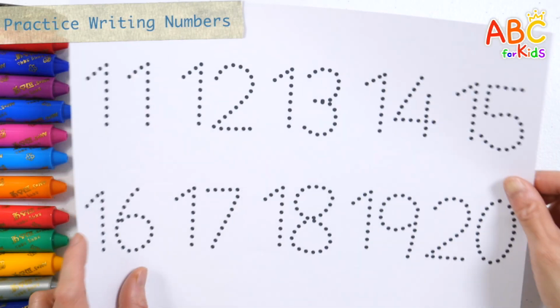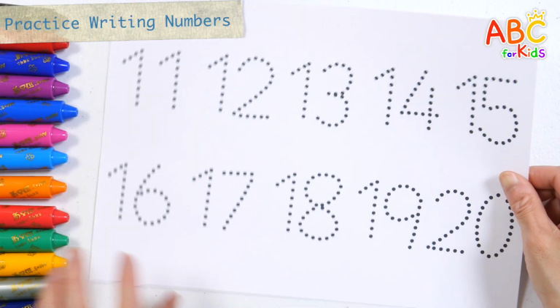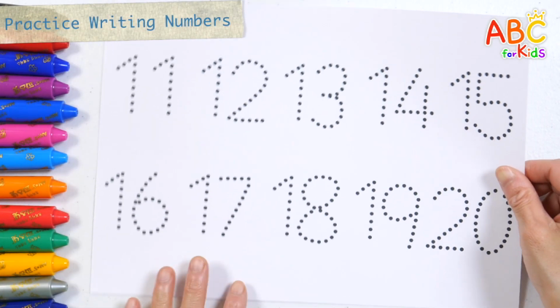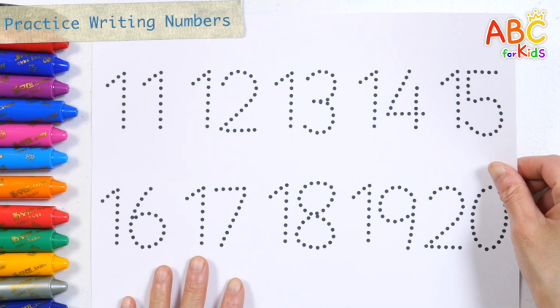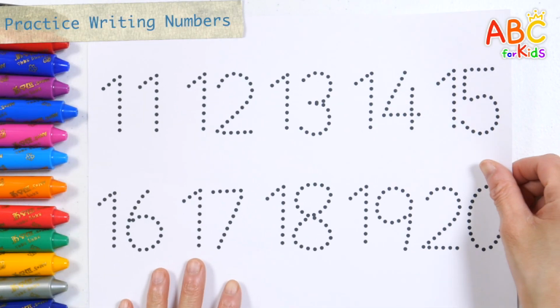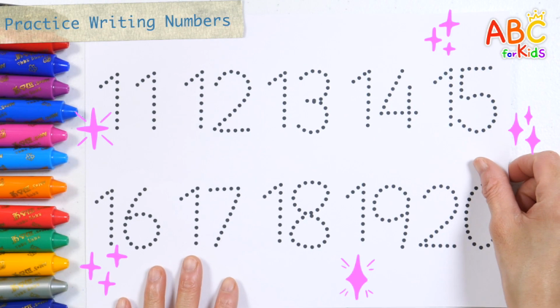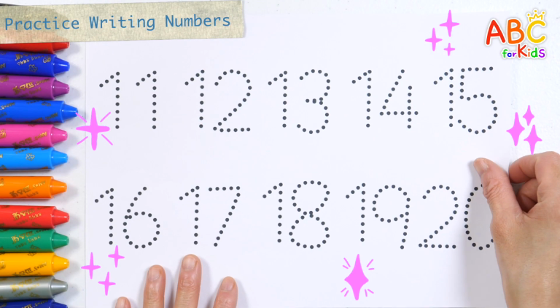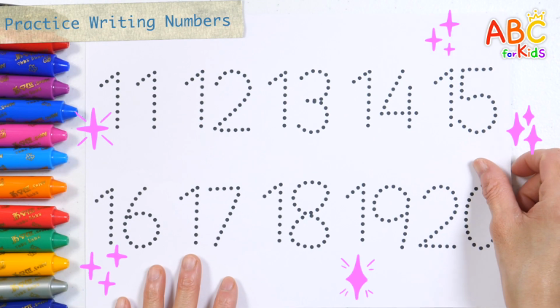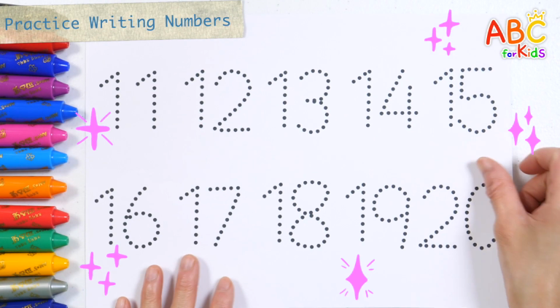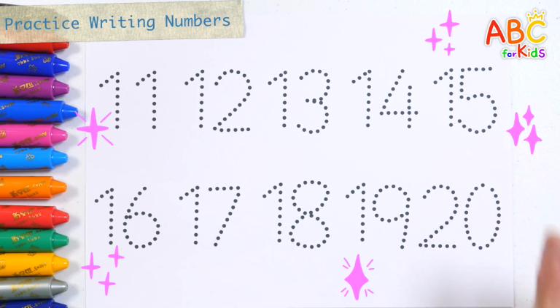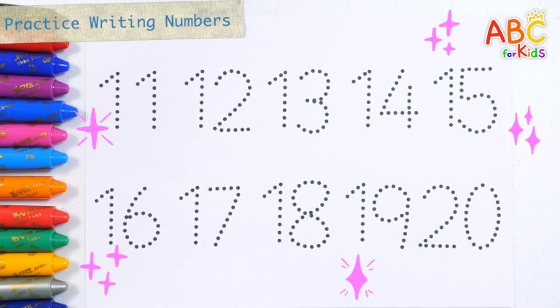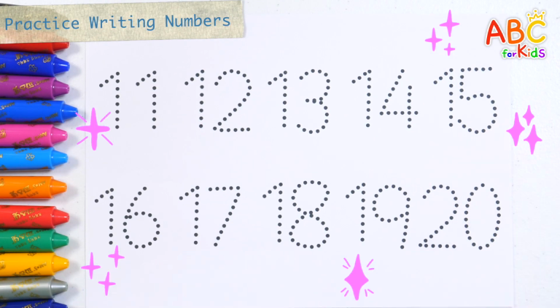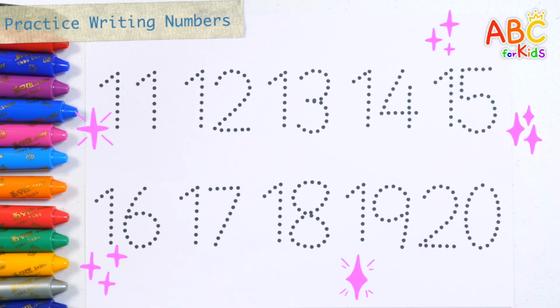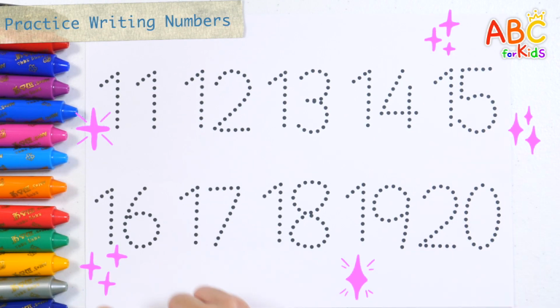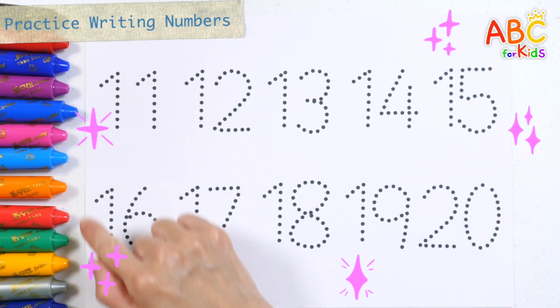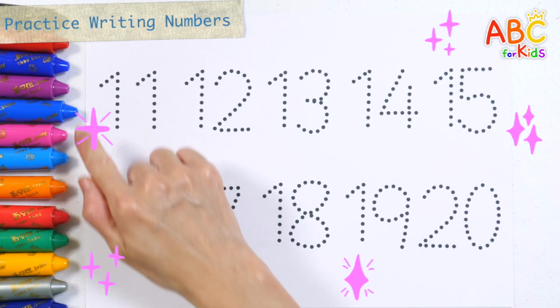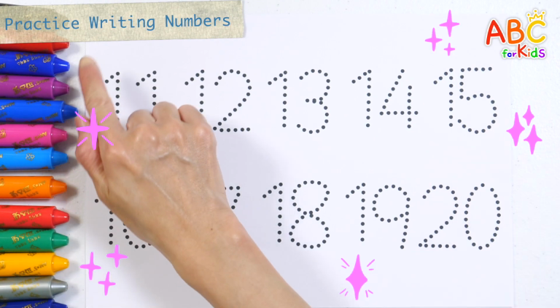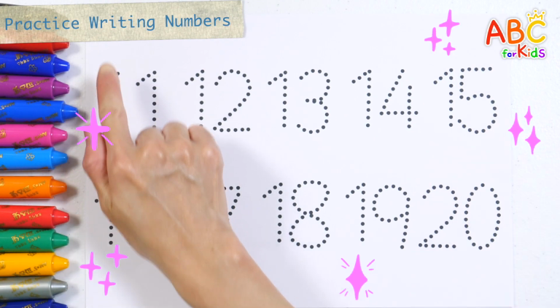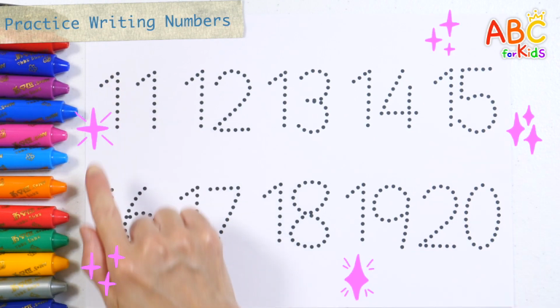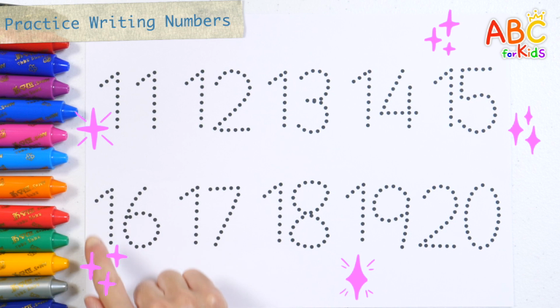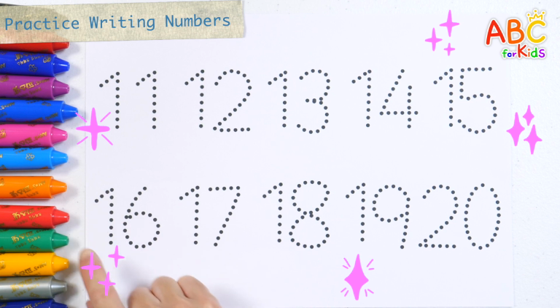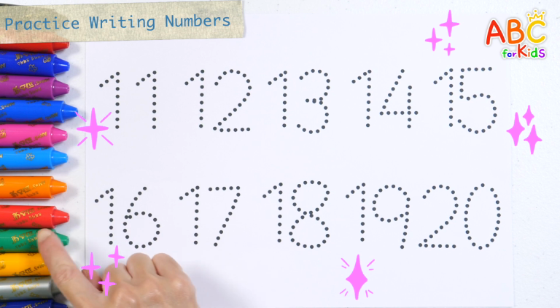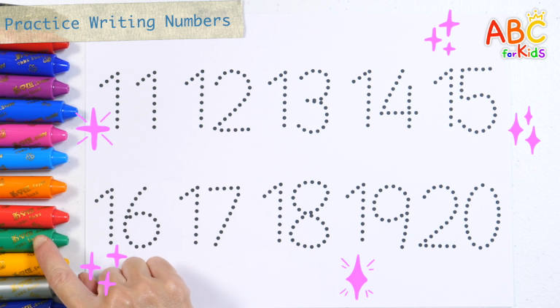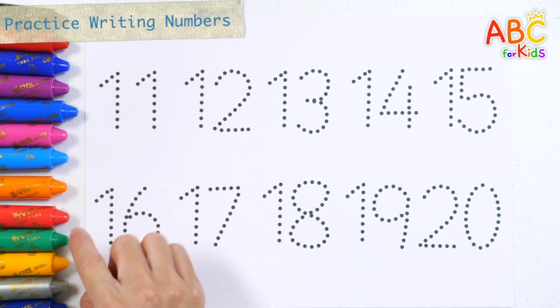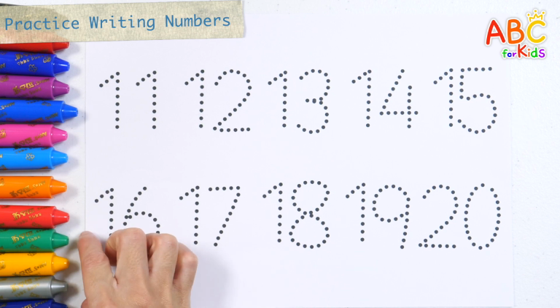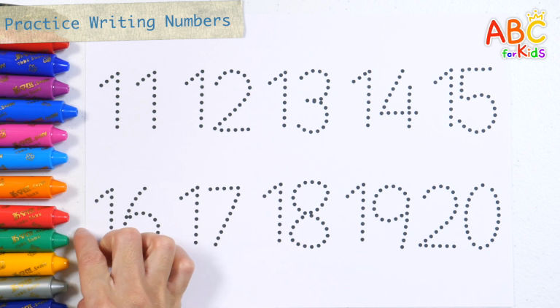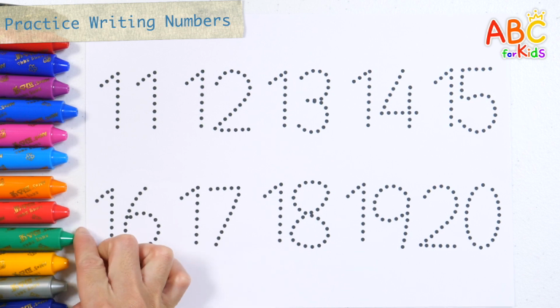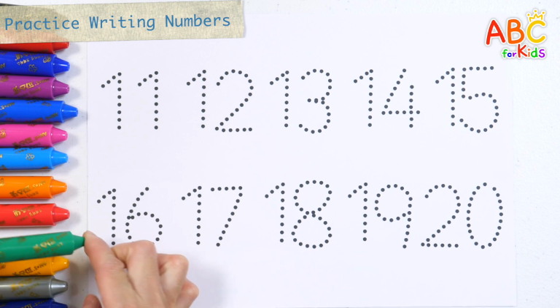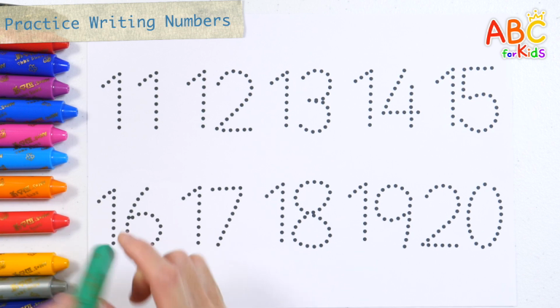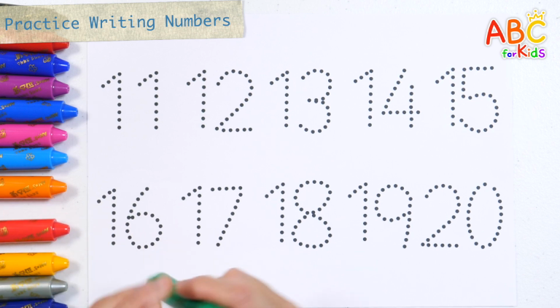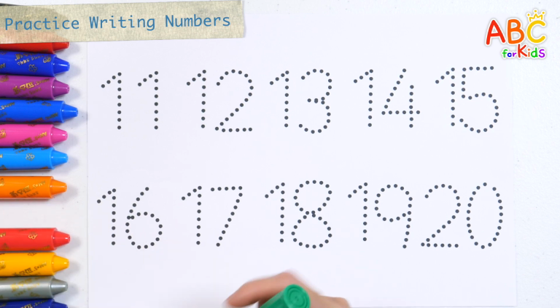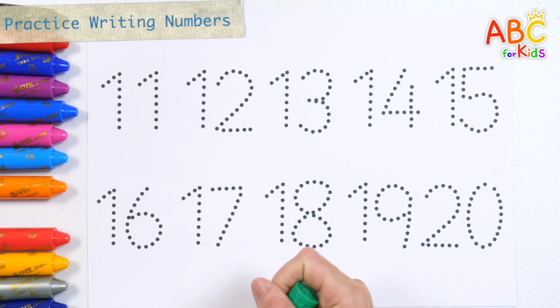Let's write and read the numbers from 11 to 20 with green crayon.